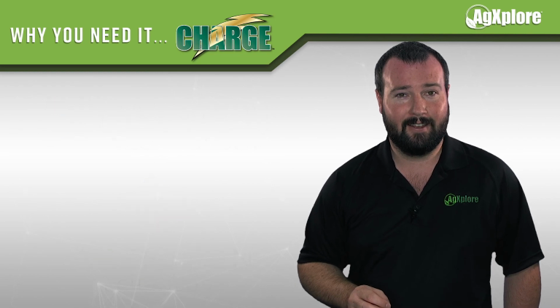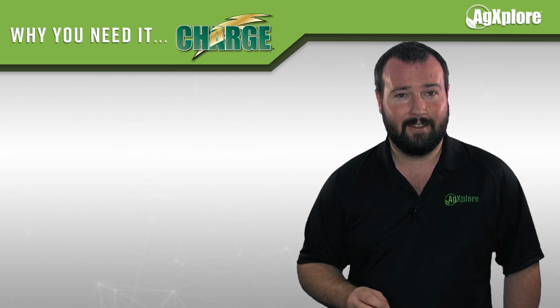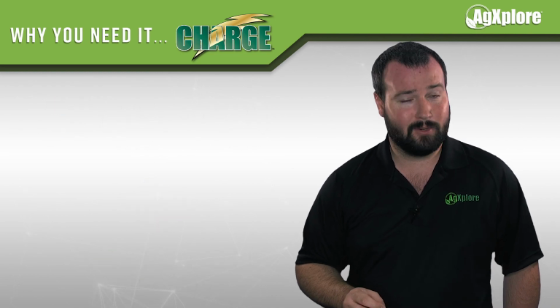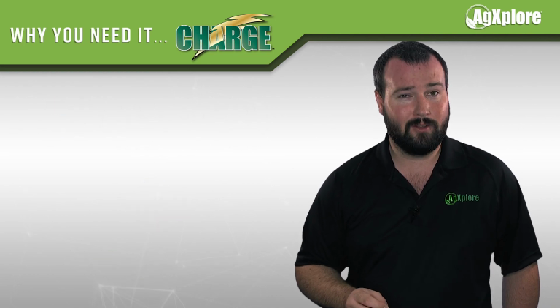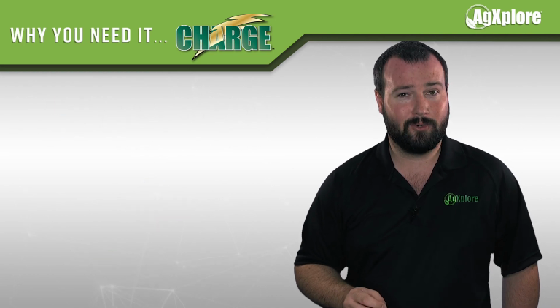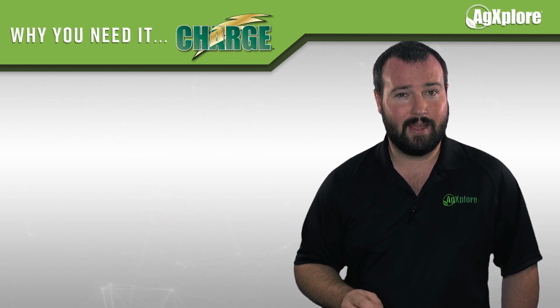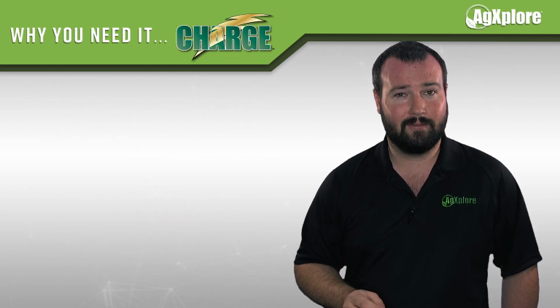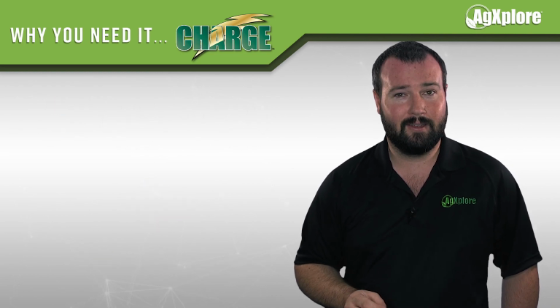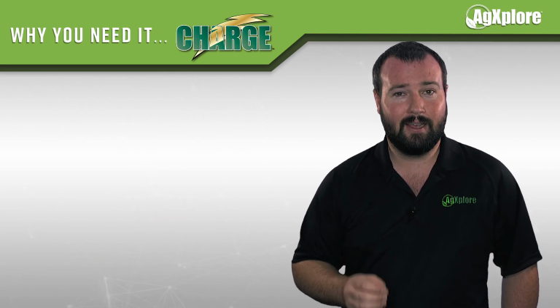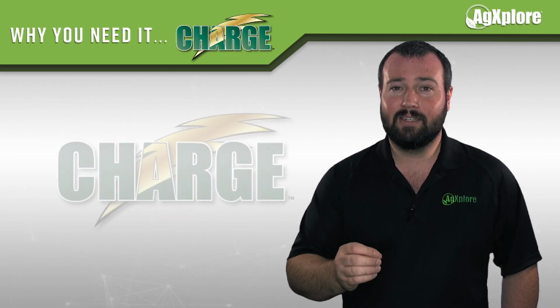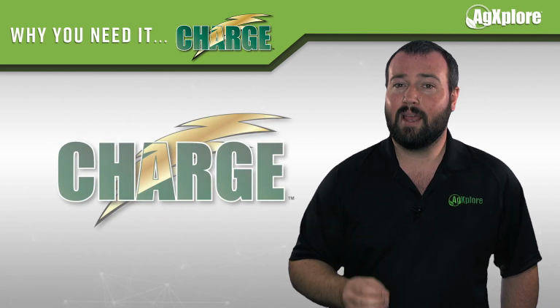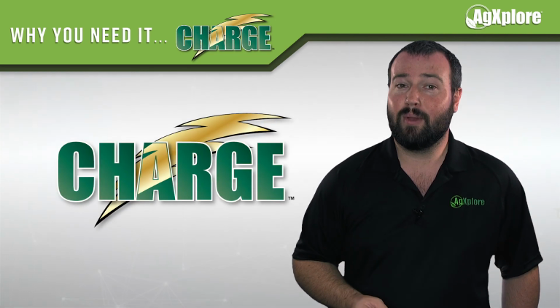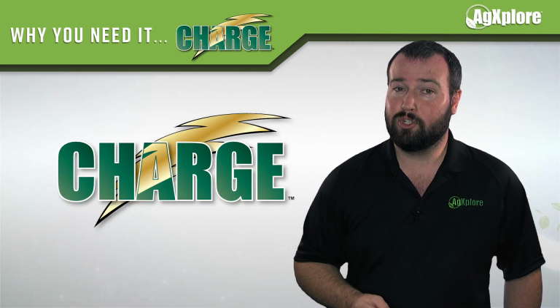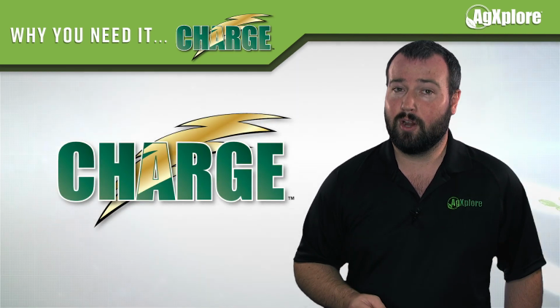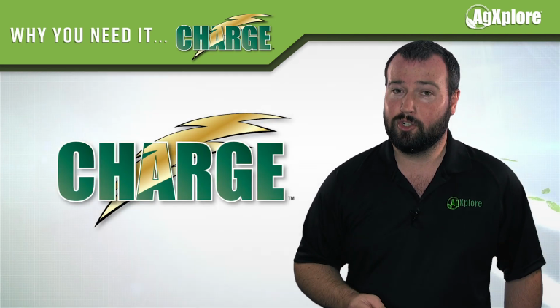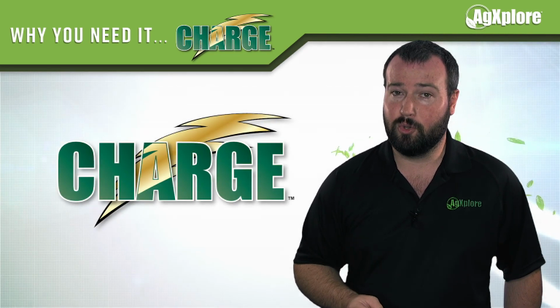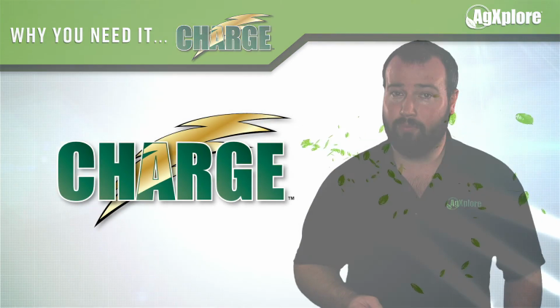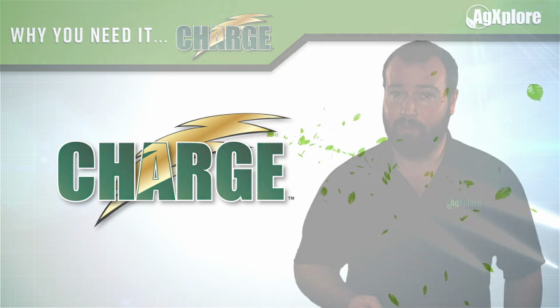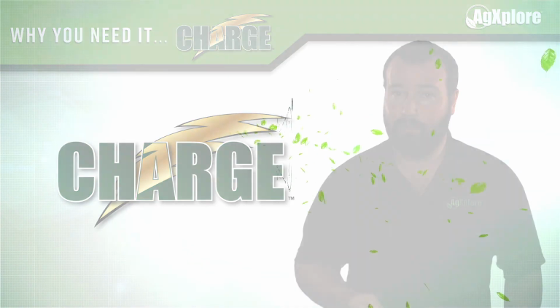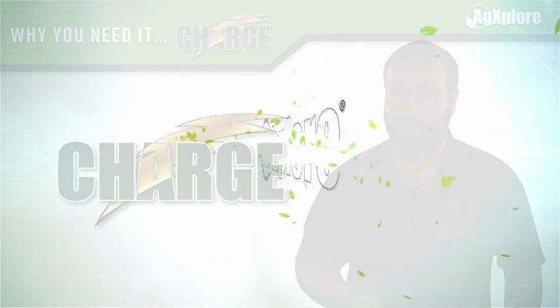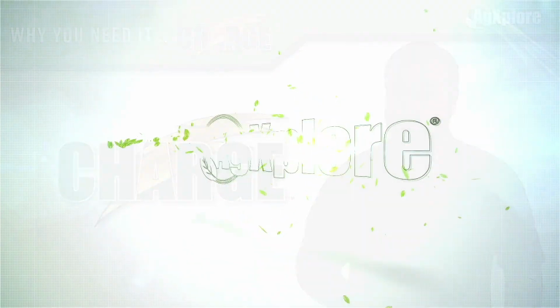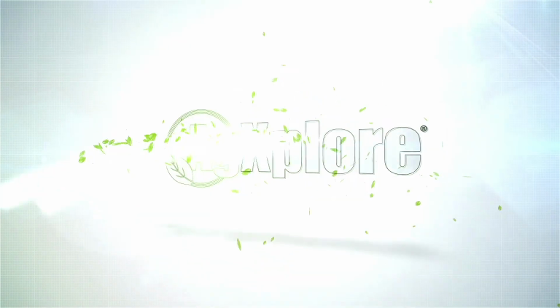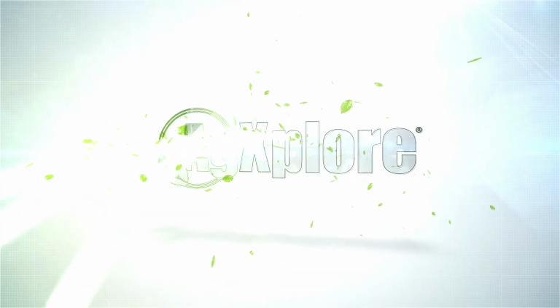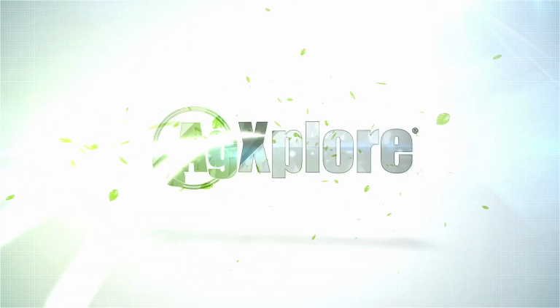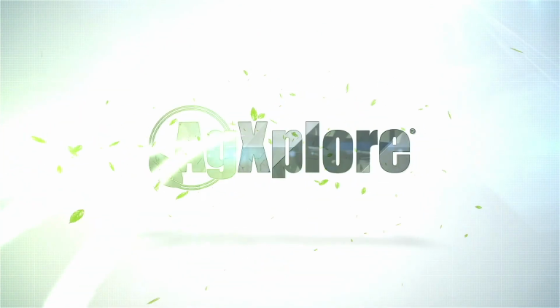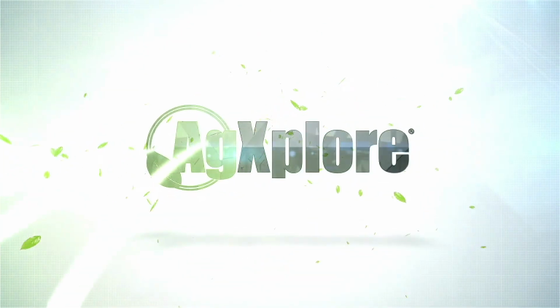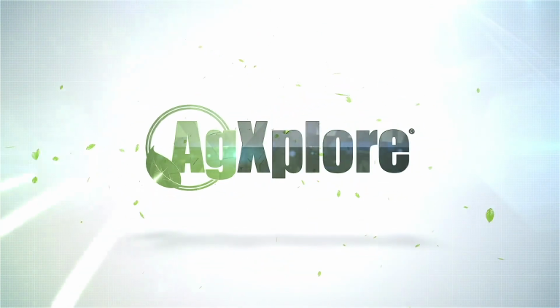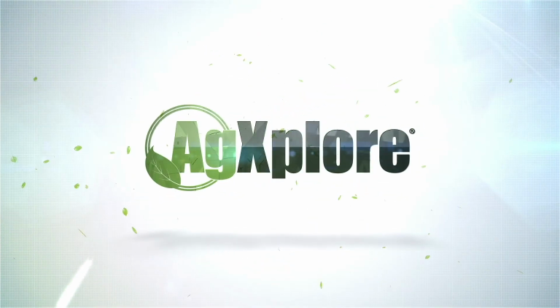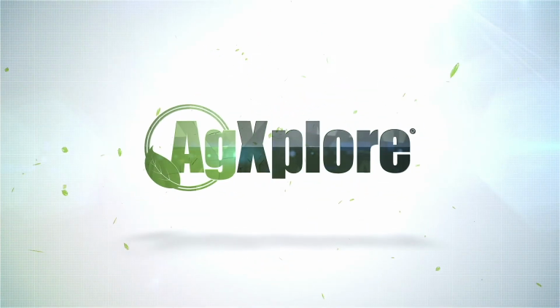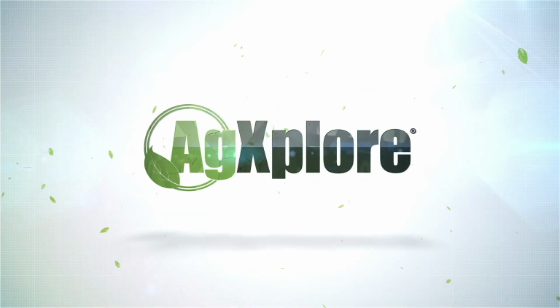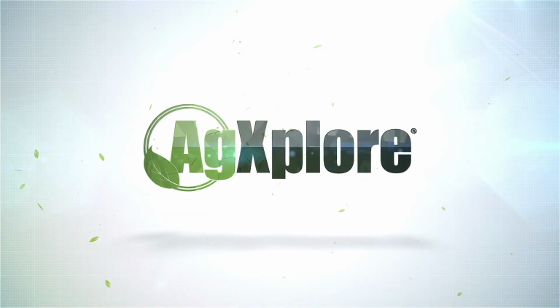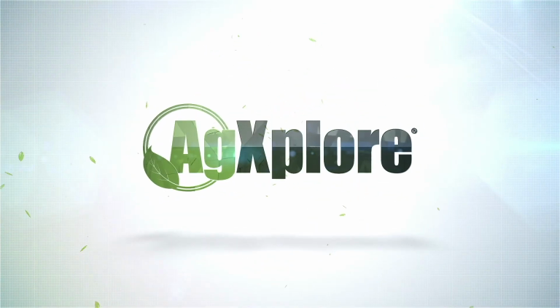The results are in. It's time to add Charge to your field. Visit agexplorer.com for more information.